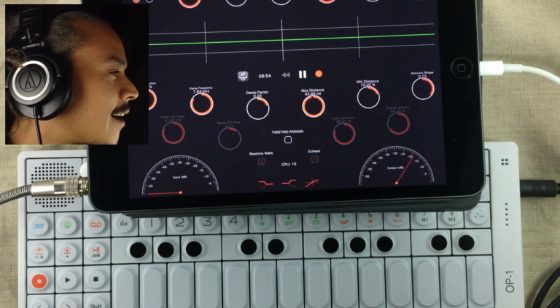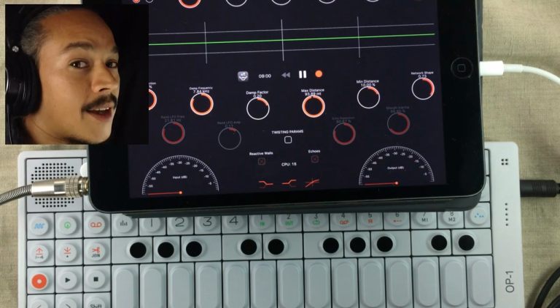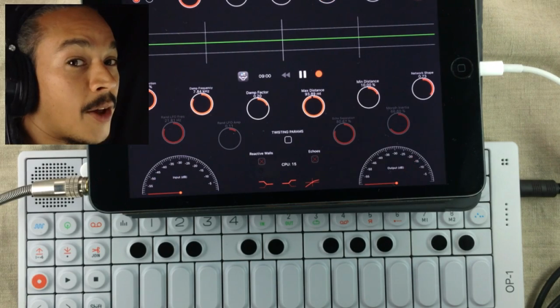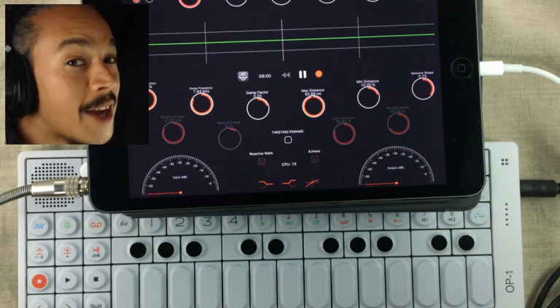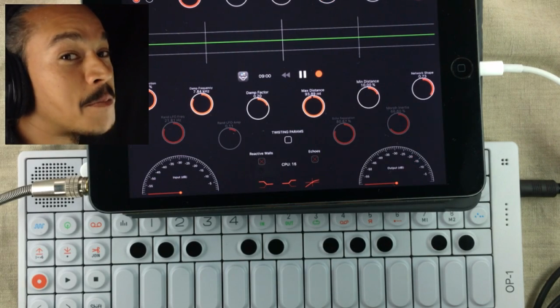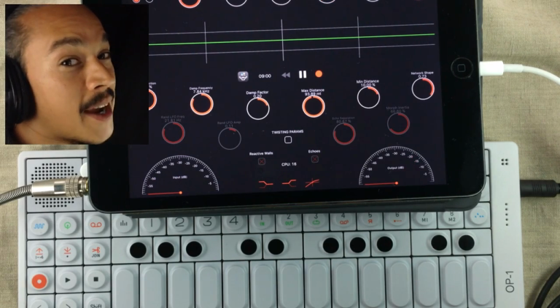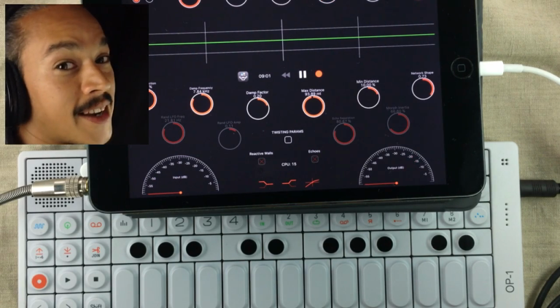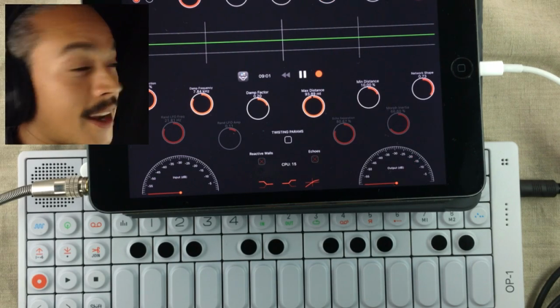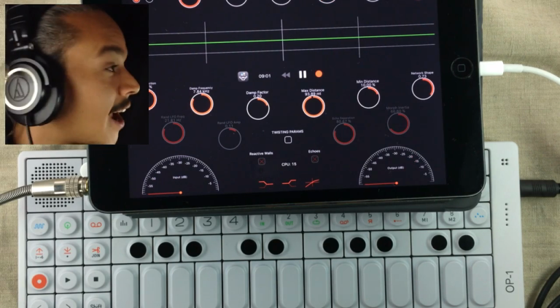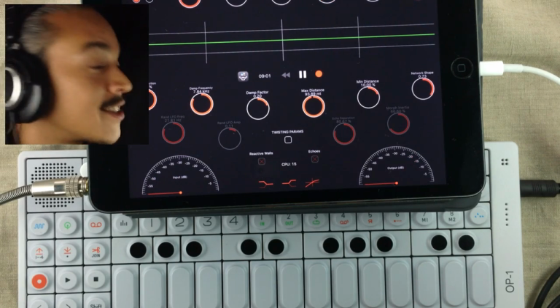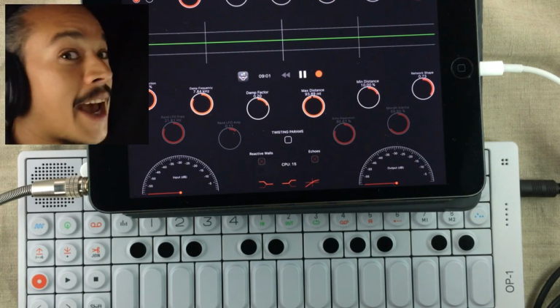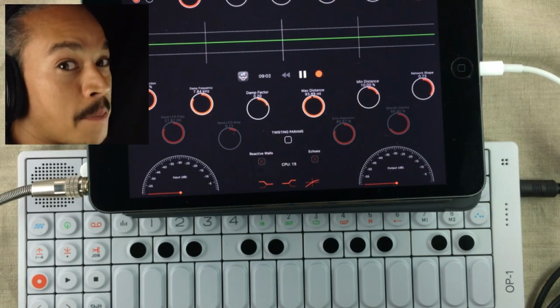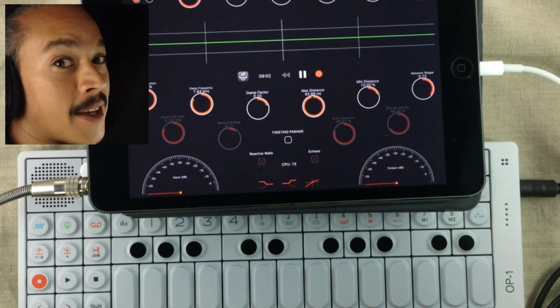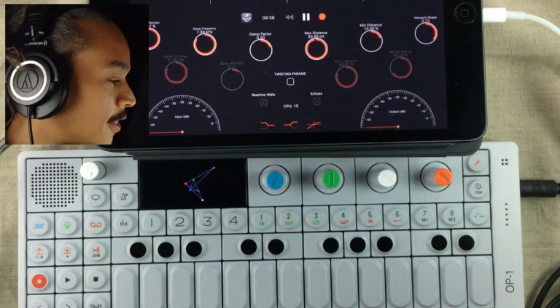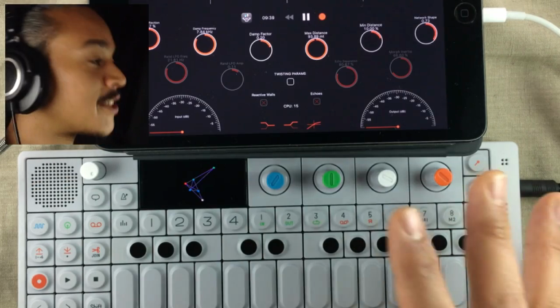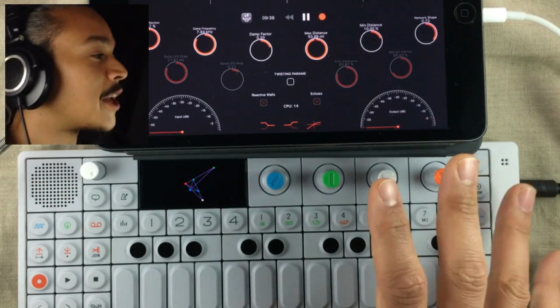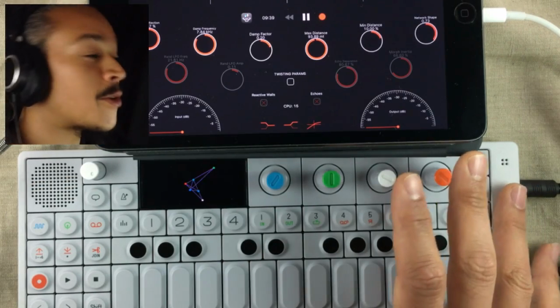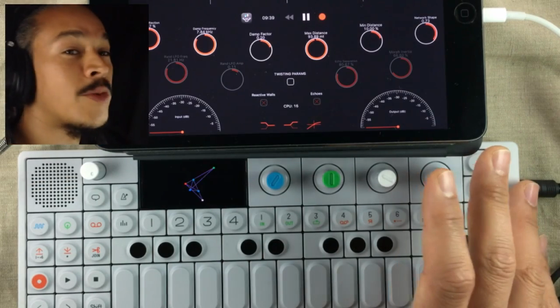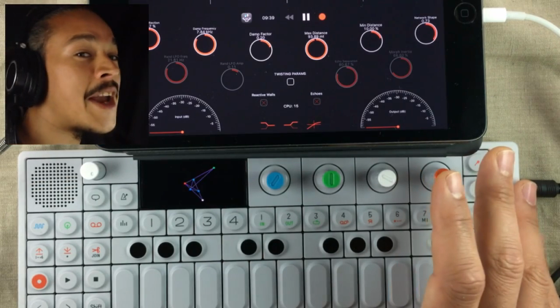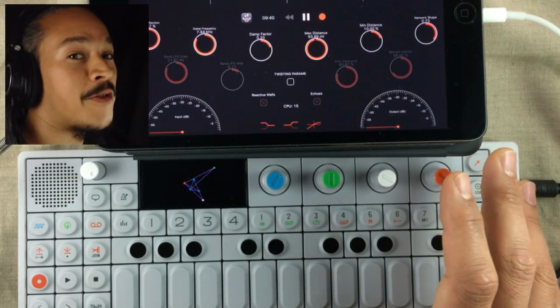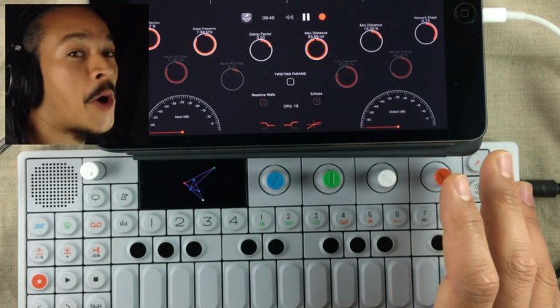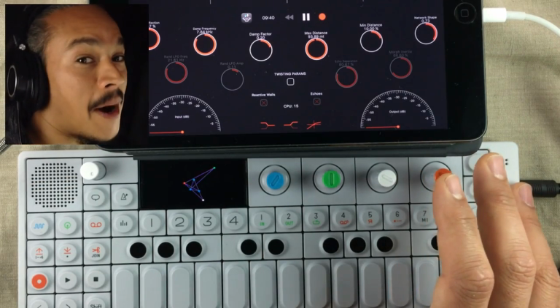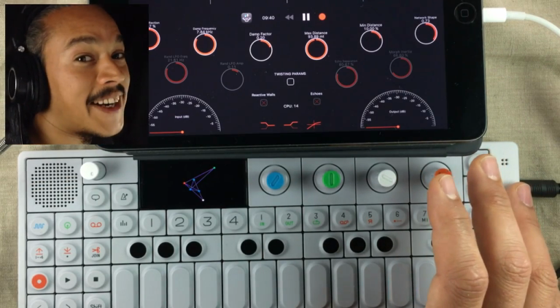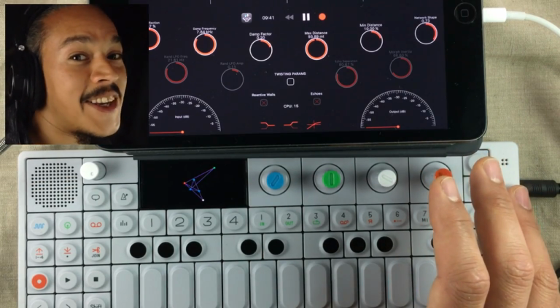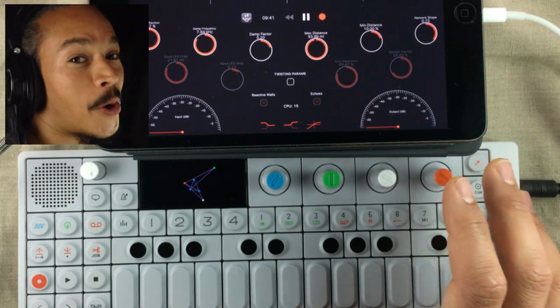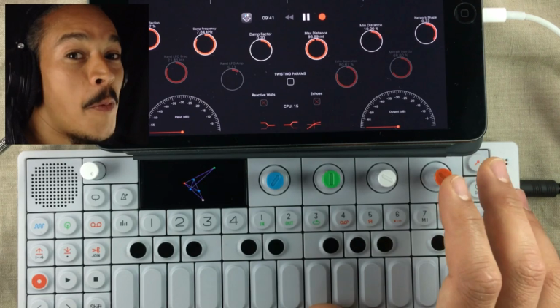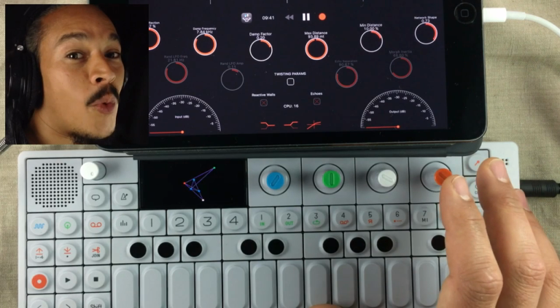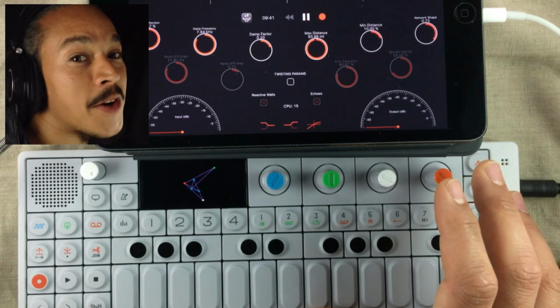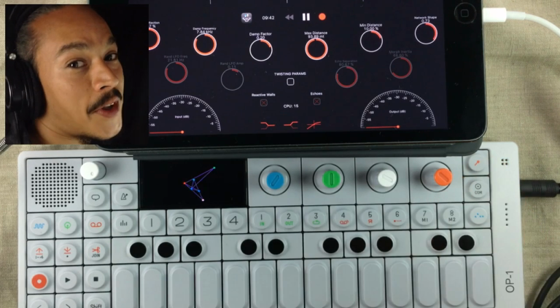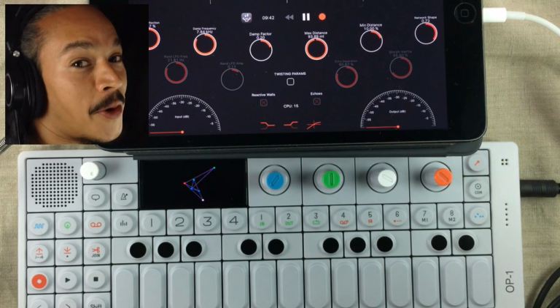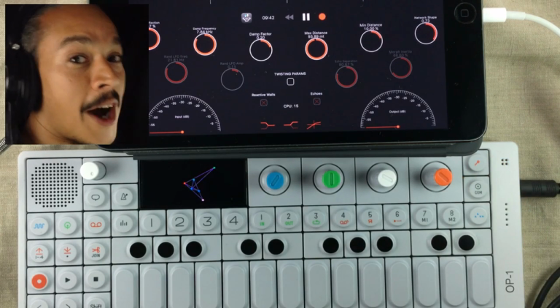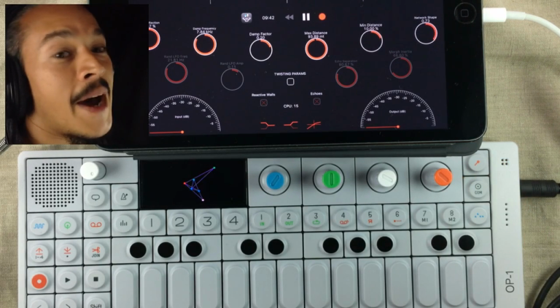Now that's big and epic. This is another great way of combining your OP-1 with your iPad.